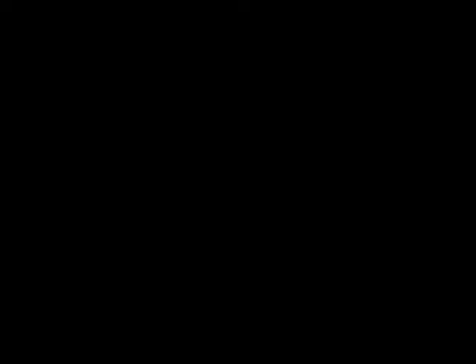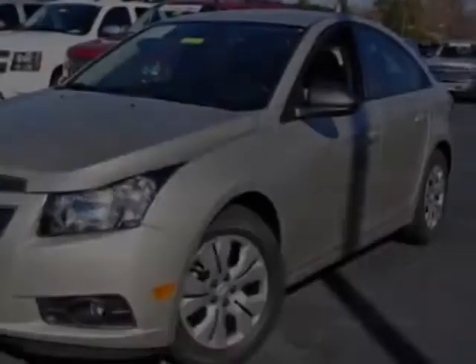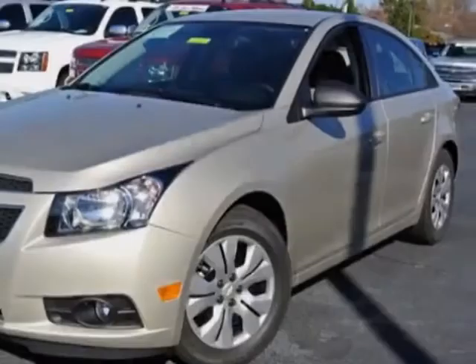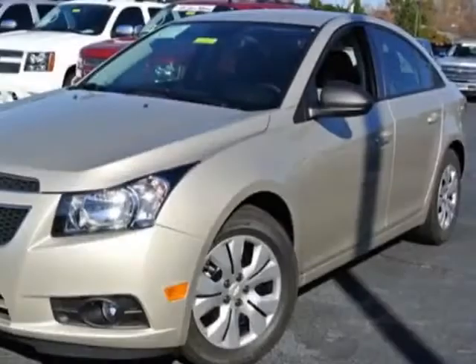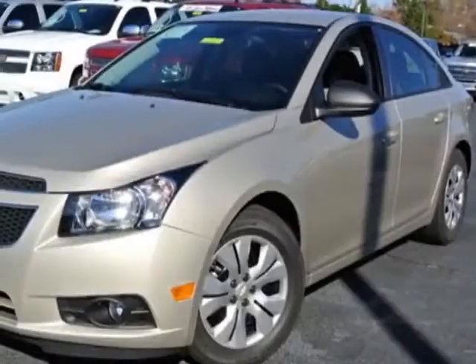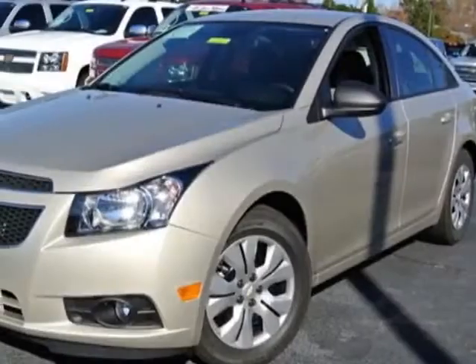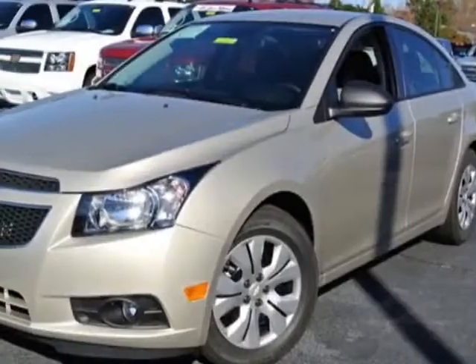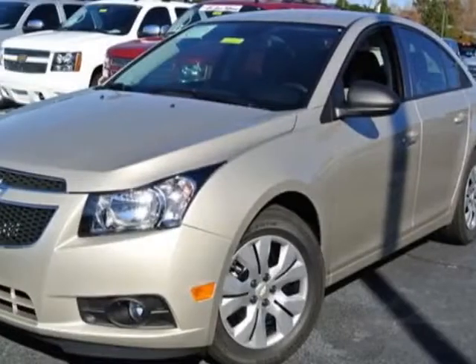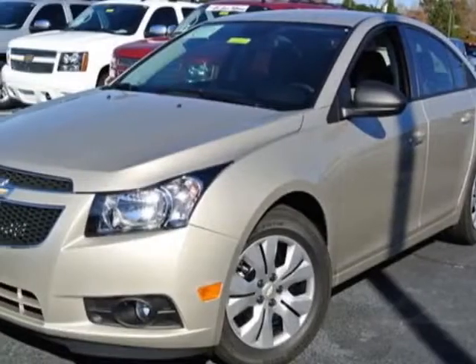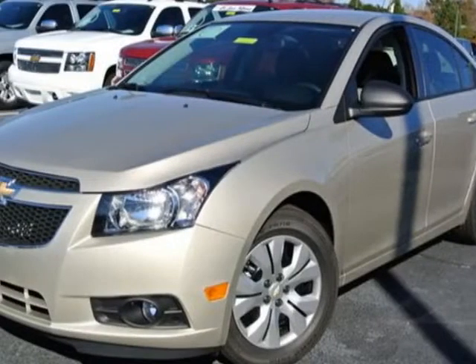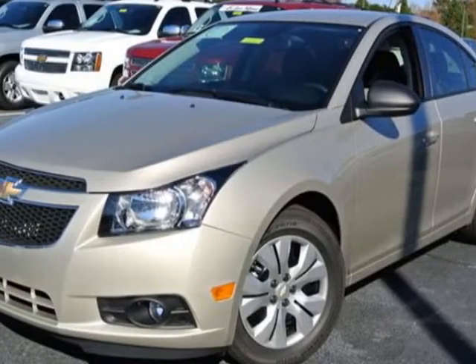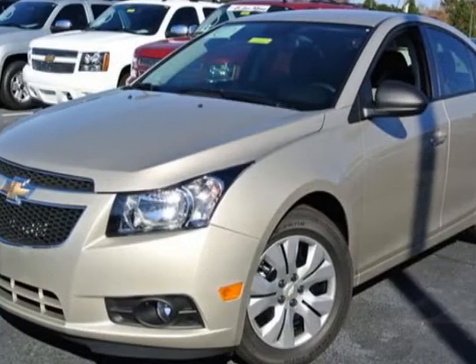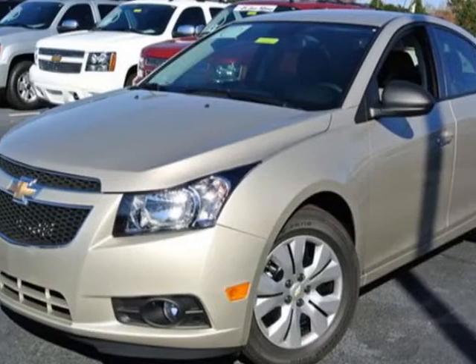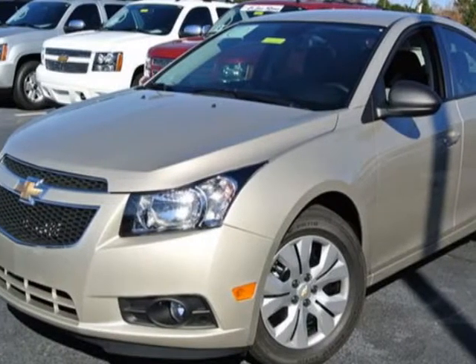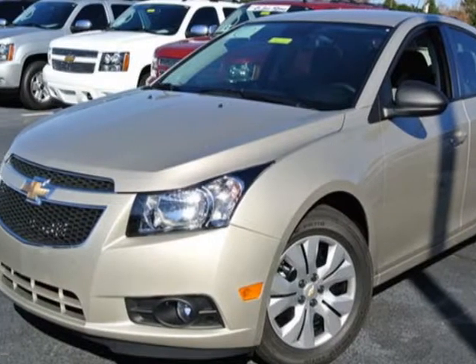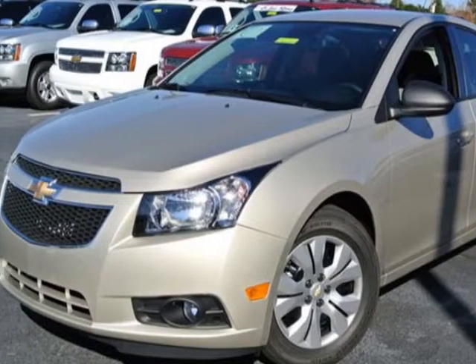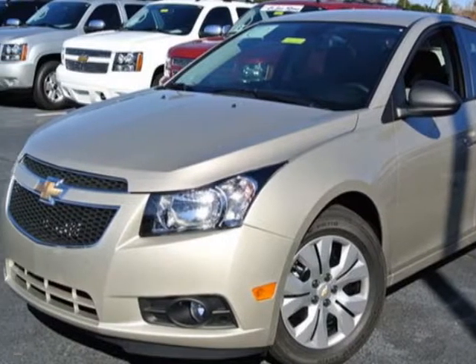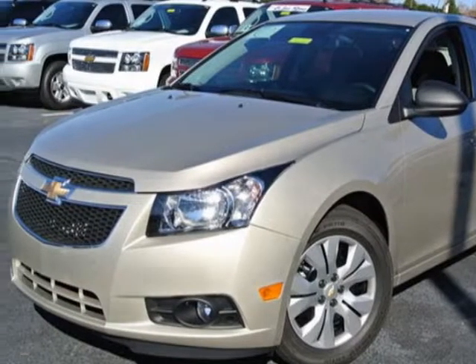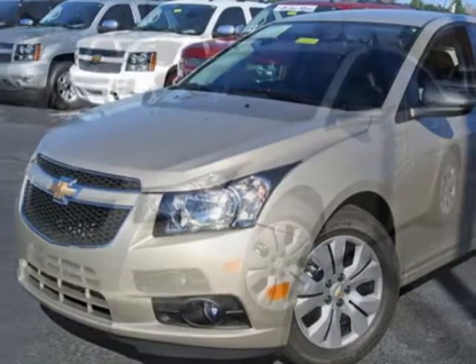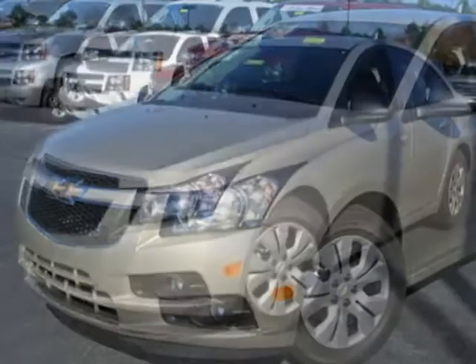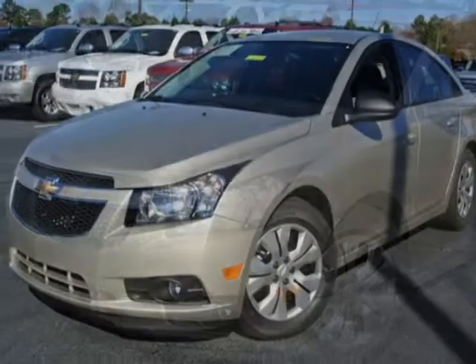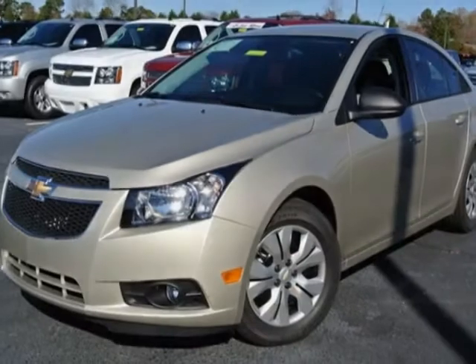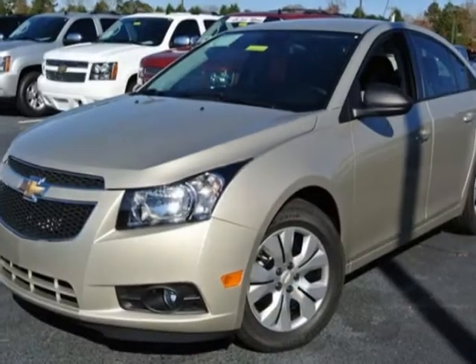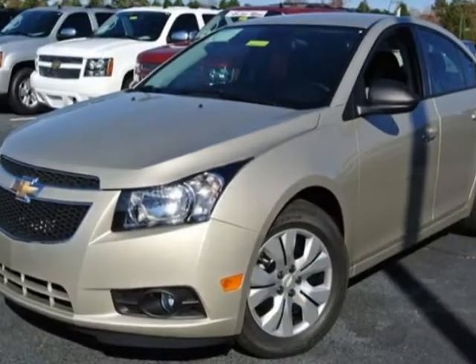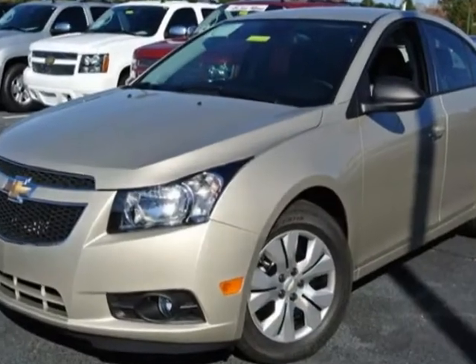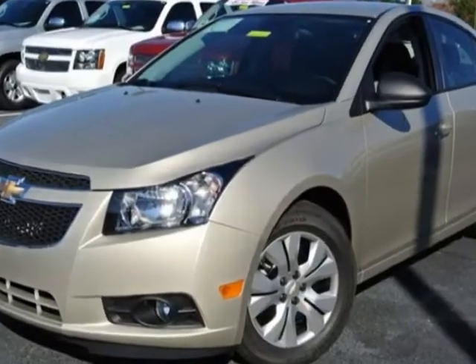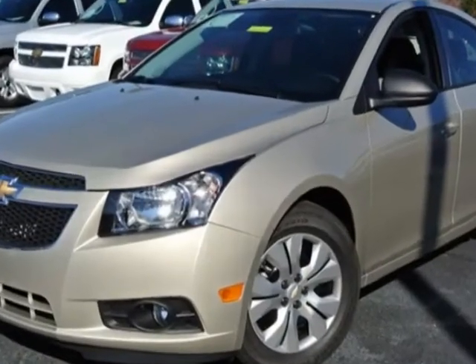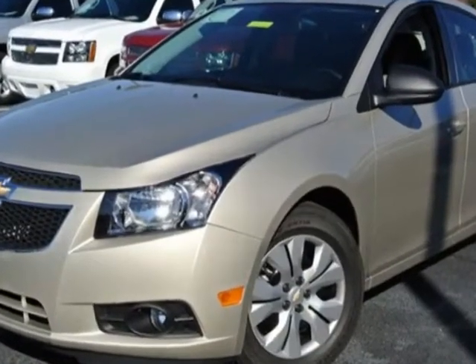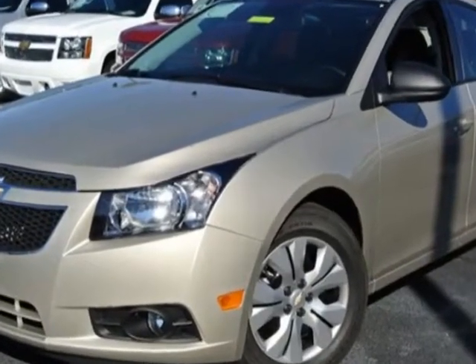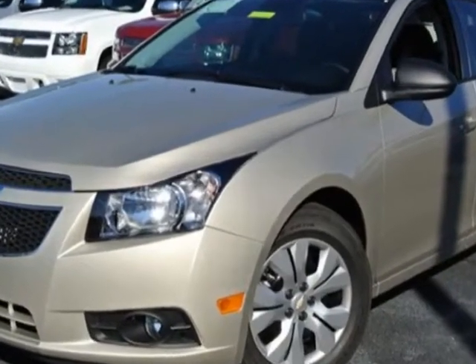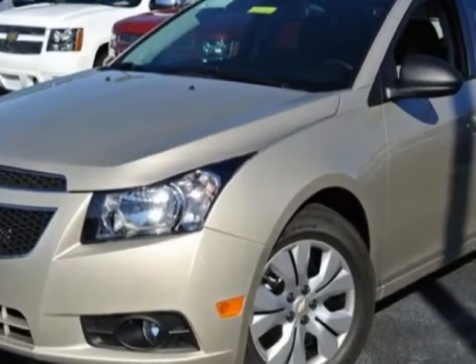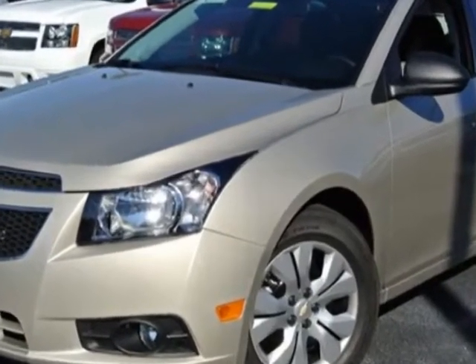Check out this new 2013 Chevrolet Cruze. For your protection, this vehicle has a full factory warranty.